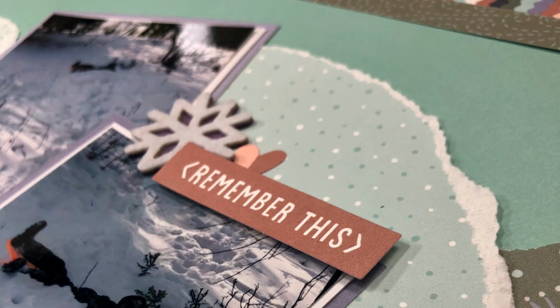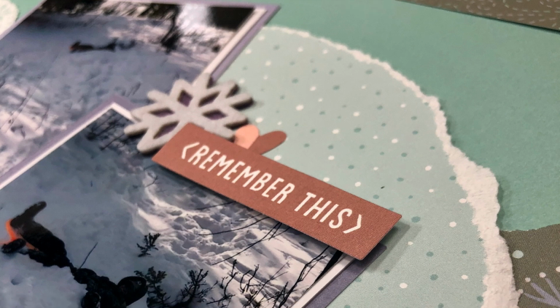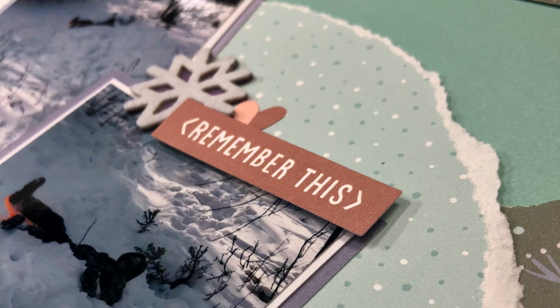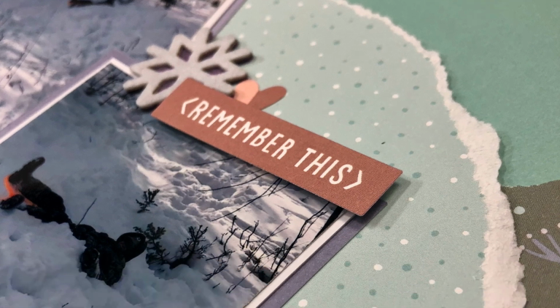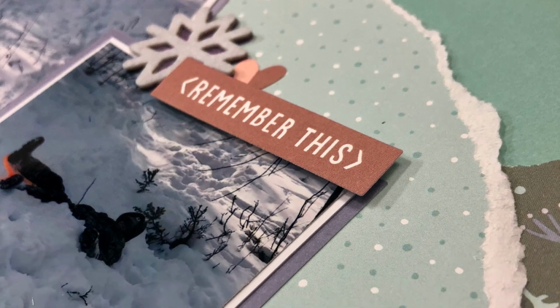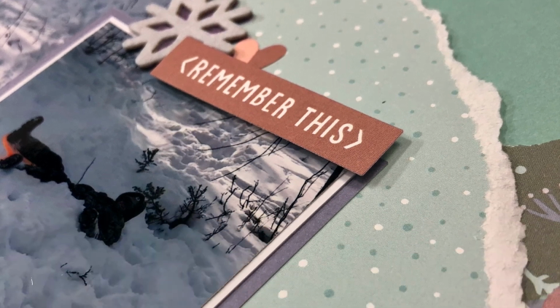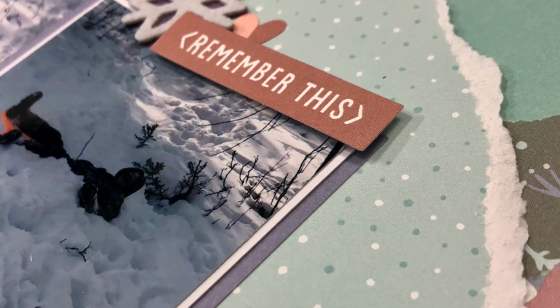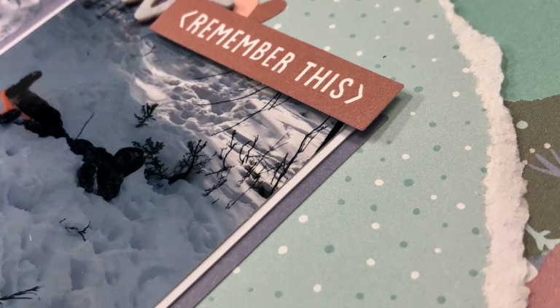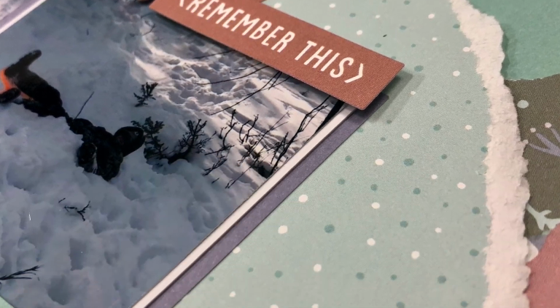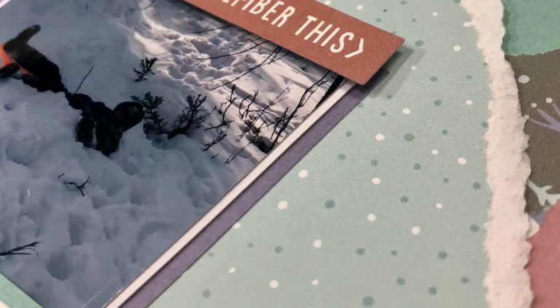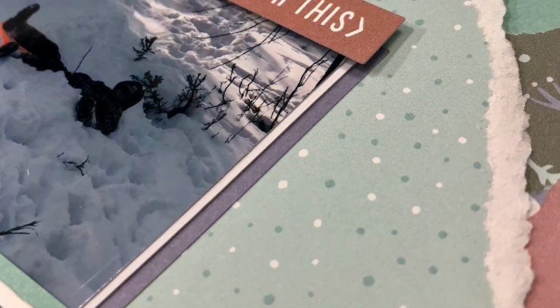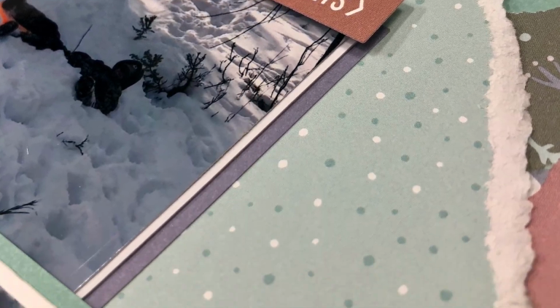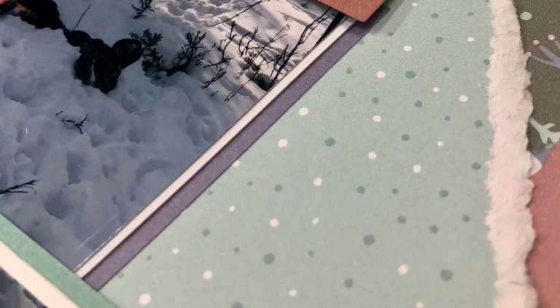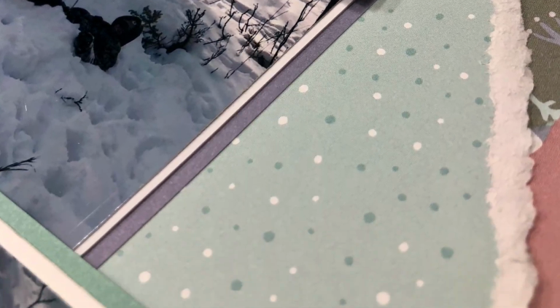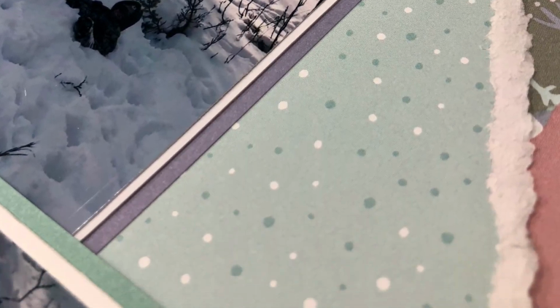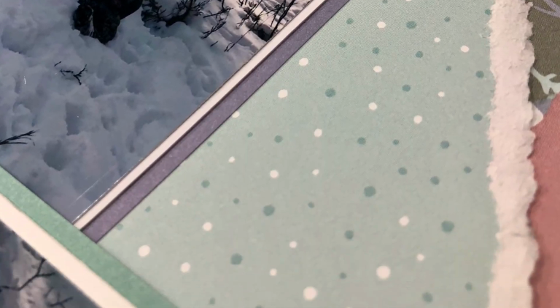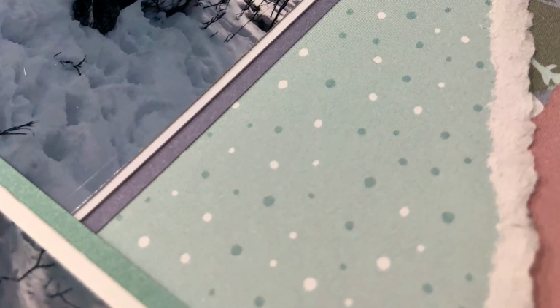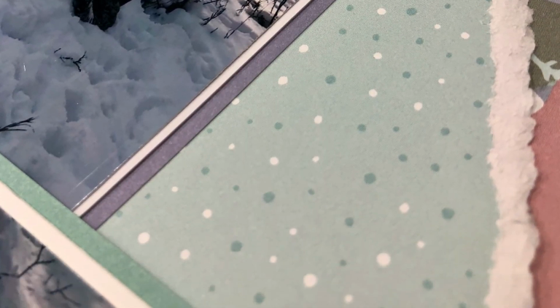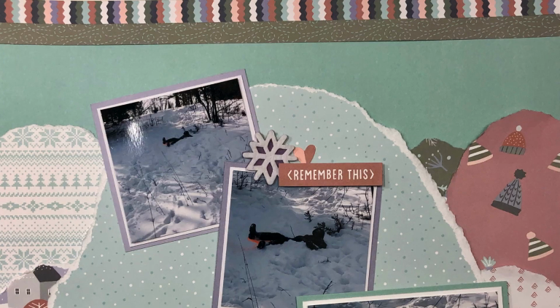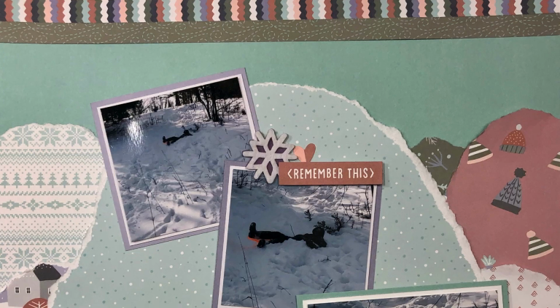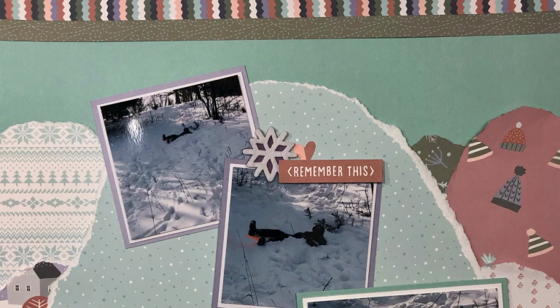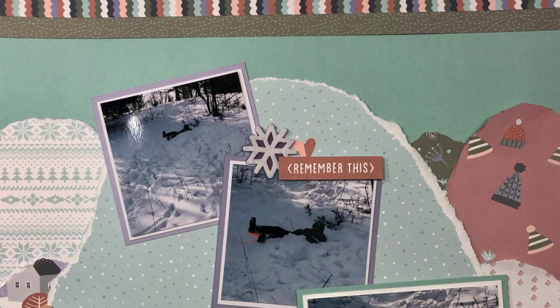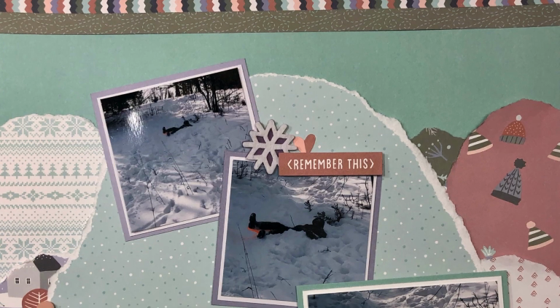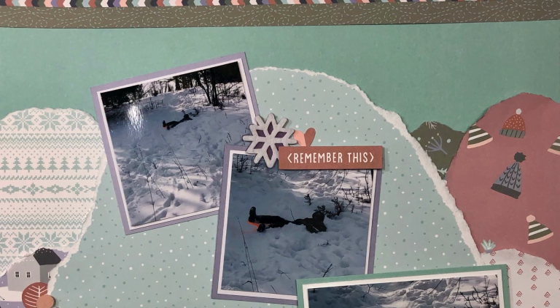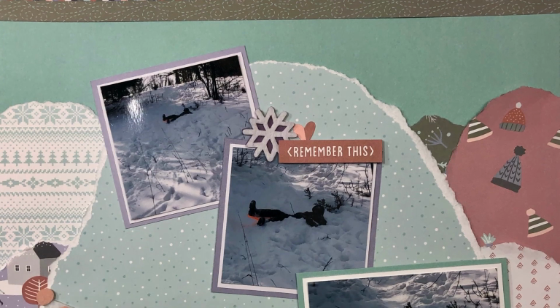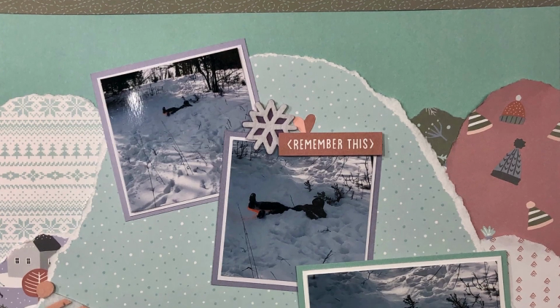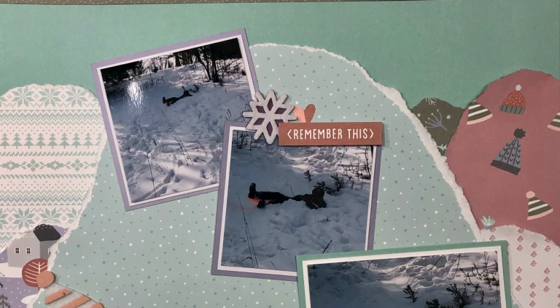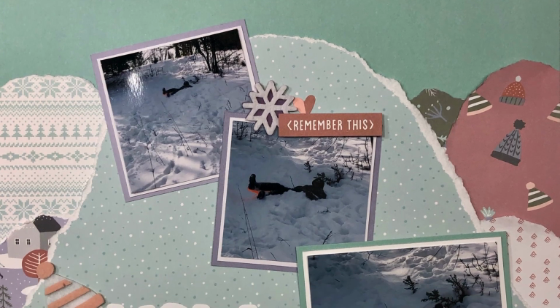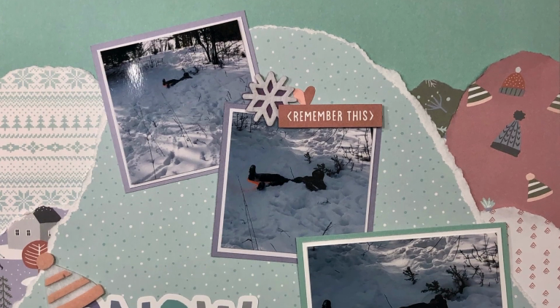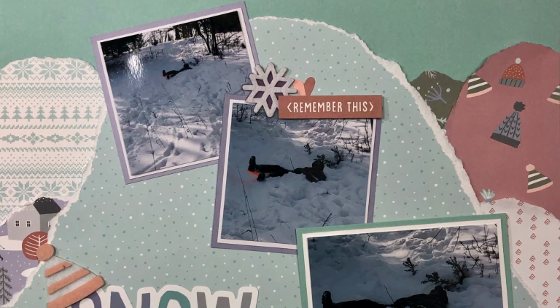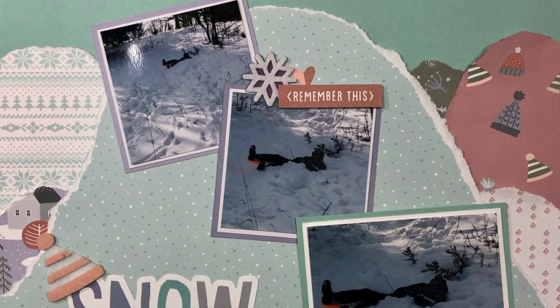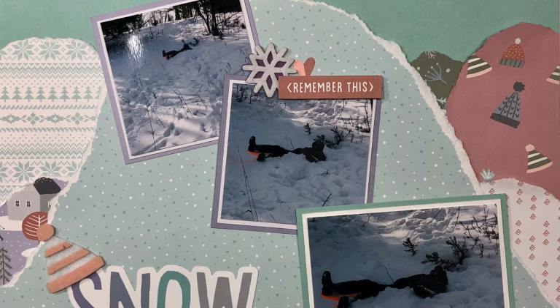I hope you guys enjoyed this video! Again, if you love the collection like I do, definitely snatch it up before it's gone at the end of the month. We will see you next time — bye, guys!